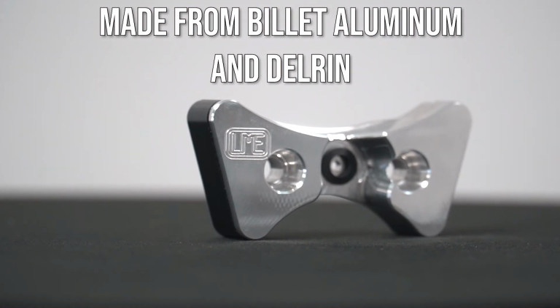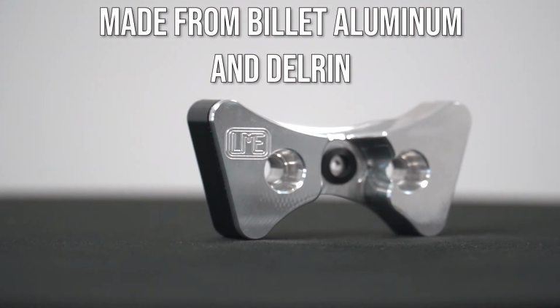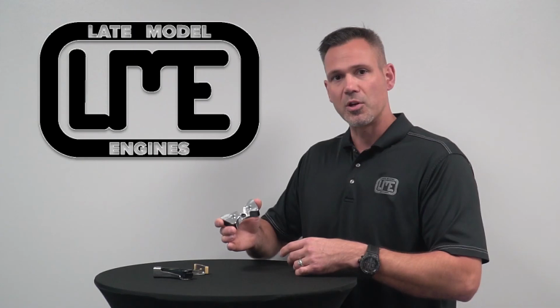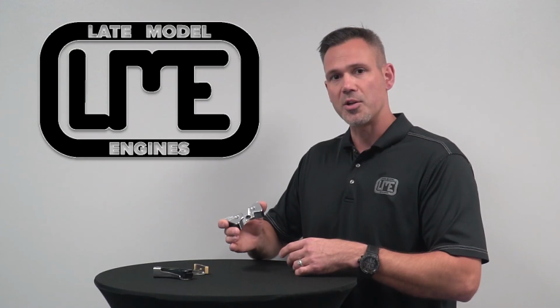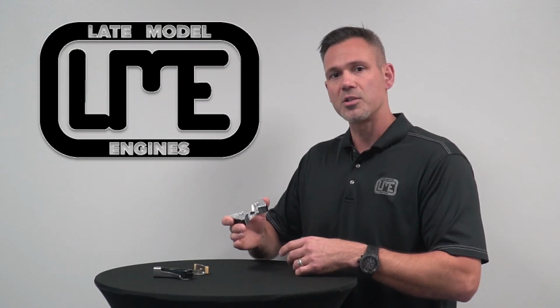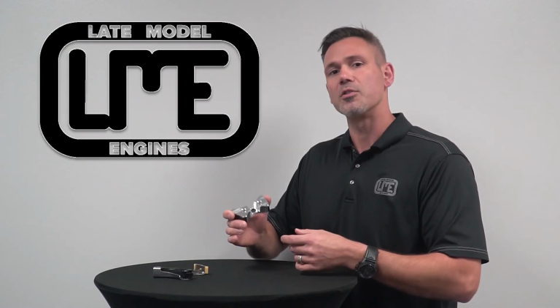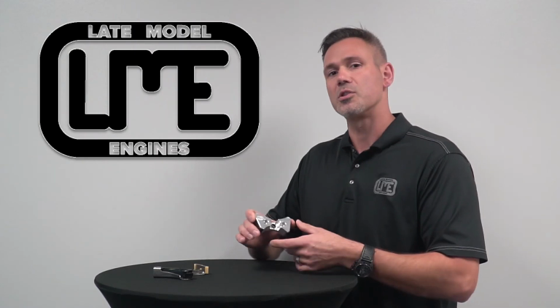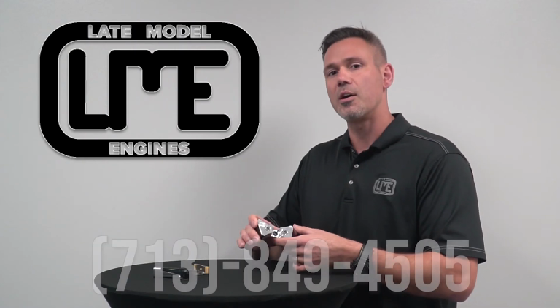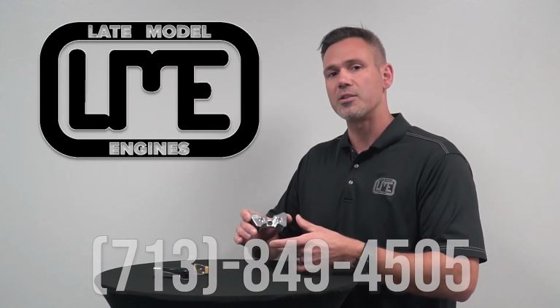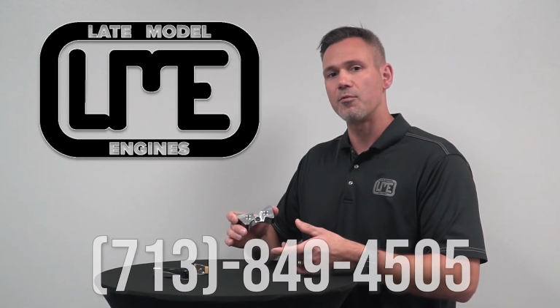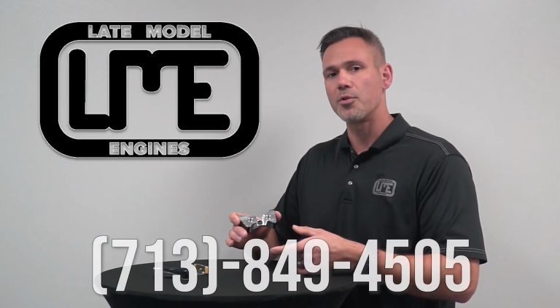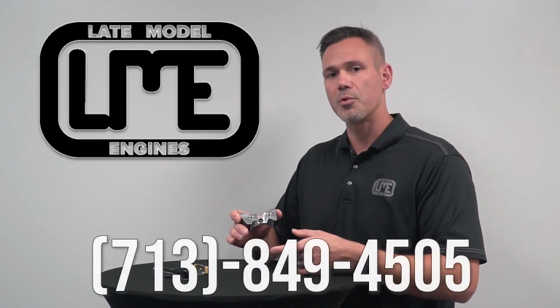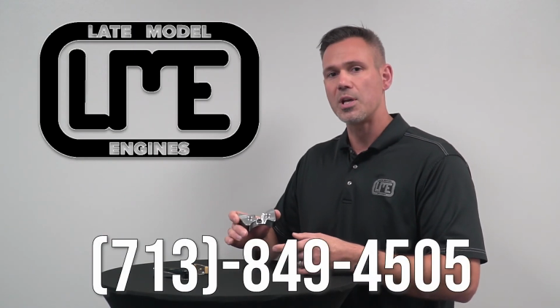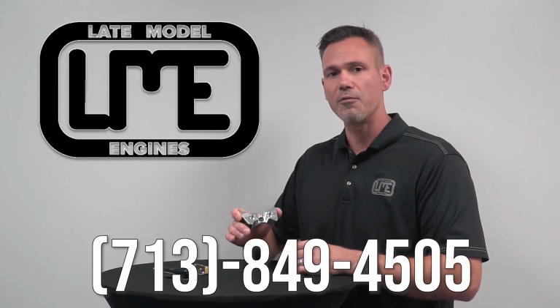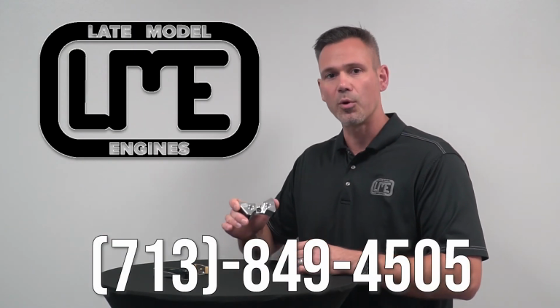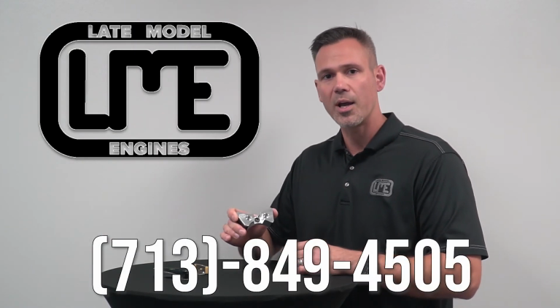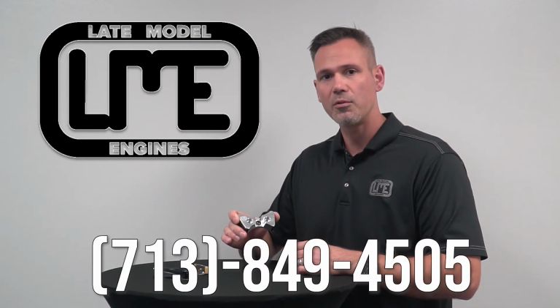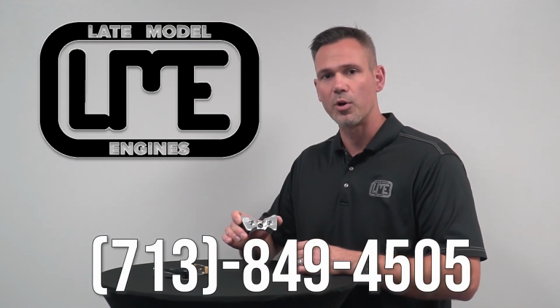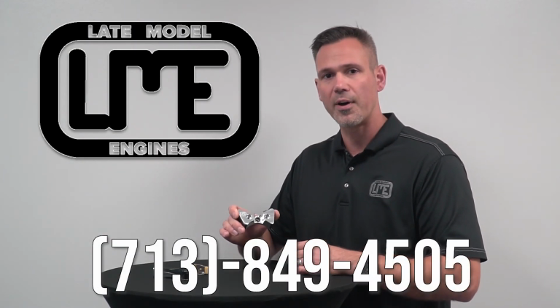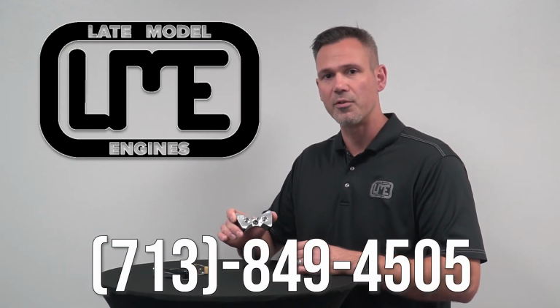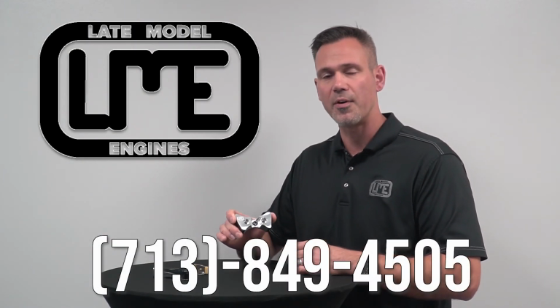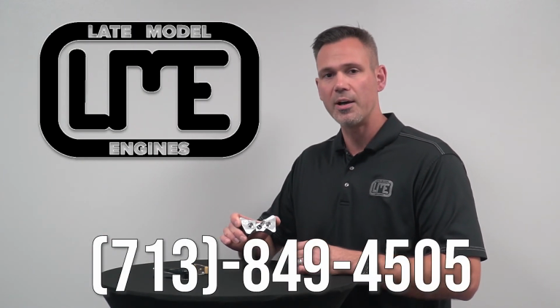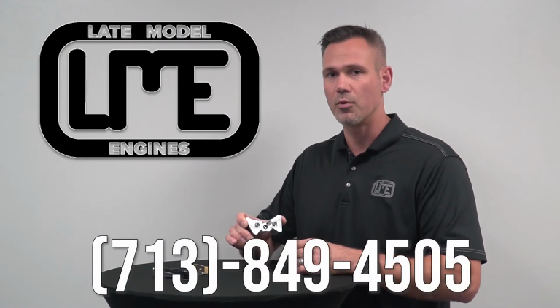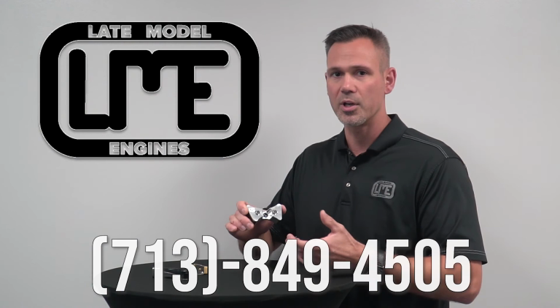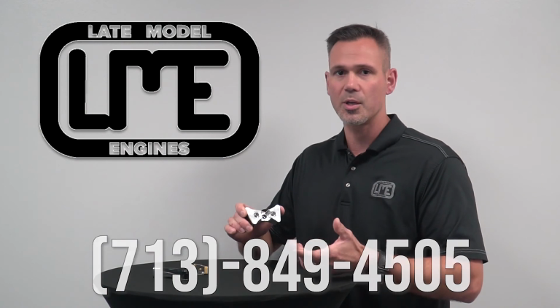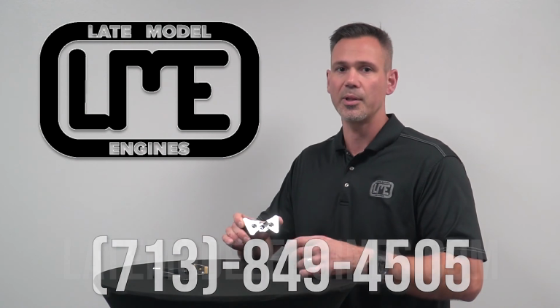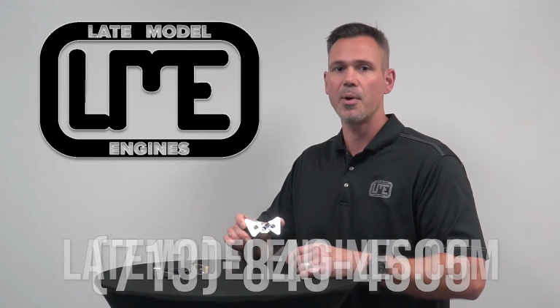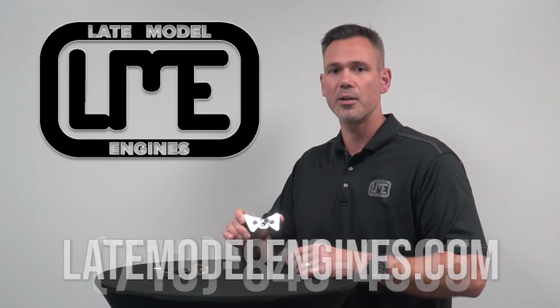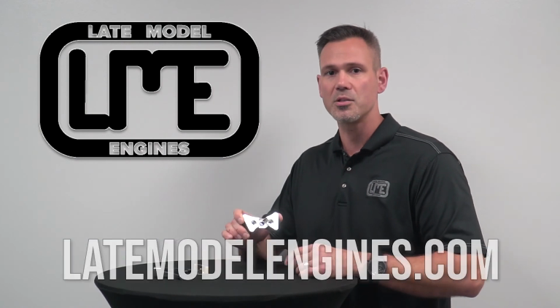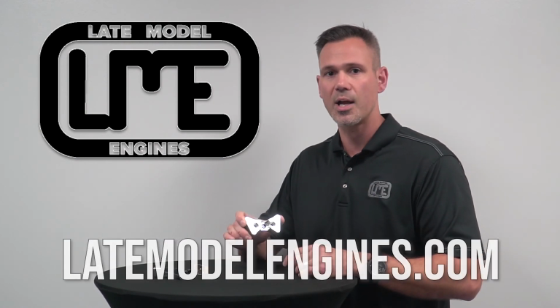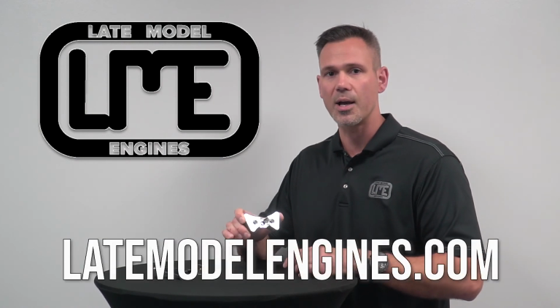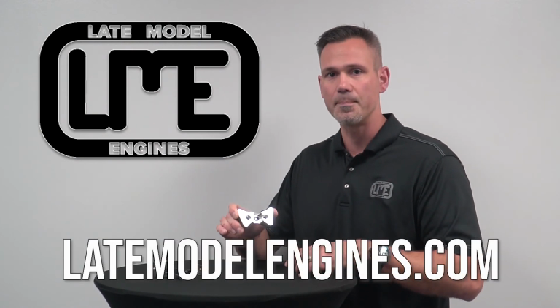If you have any questions, give us a shout at 713-849-4505 or visit us at latemodelengines.com.